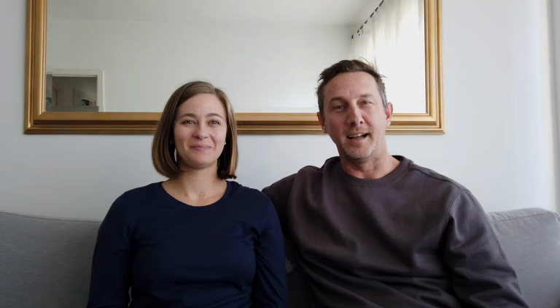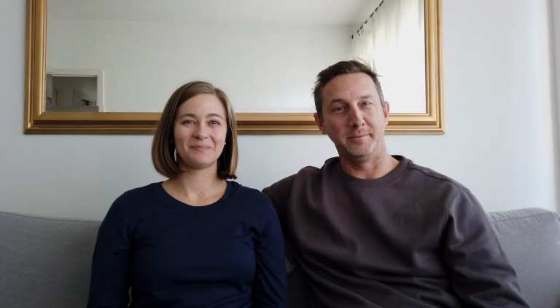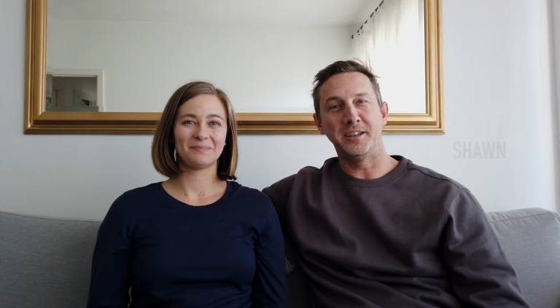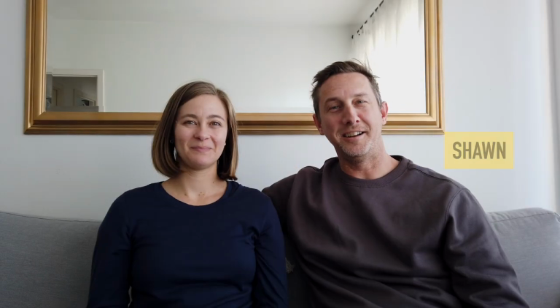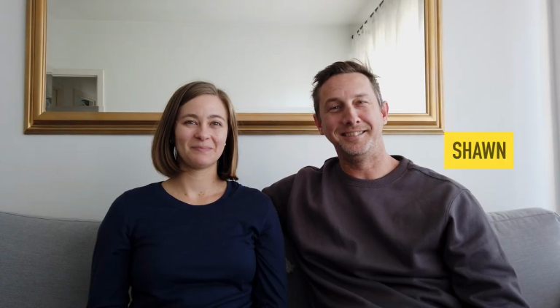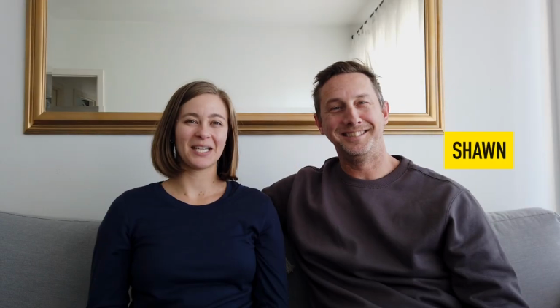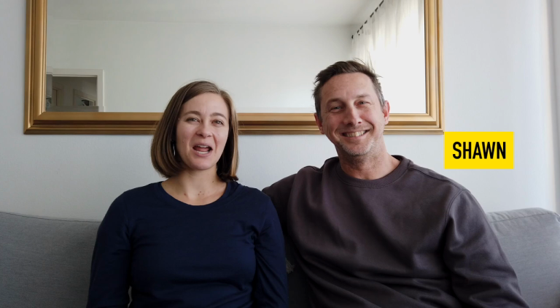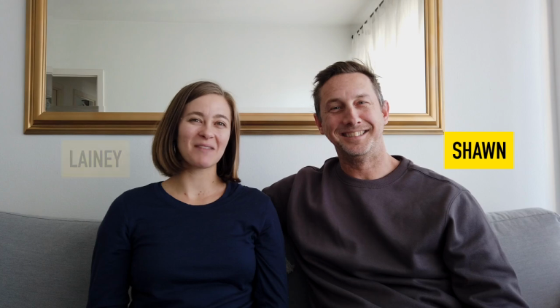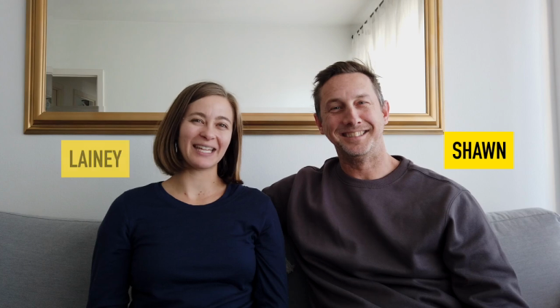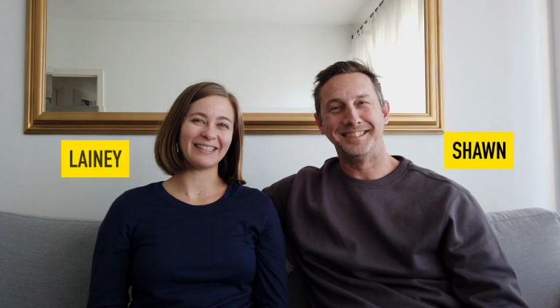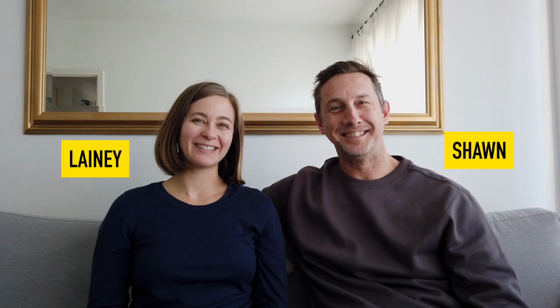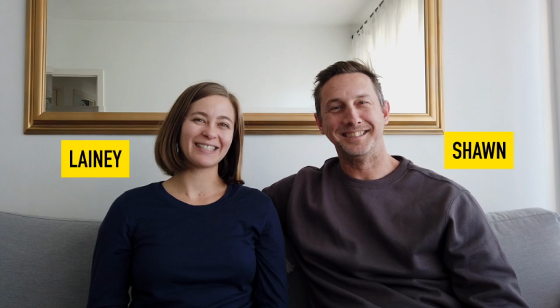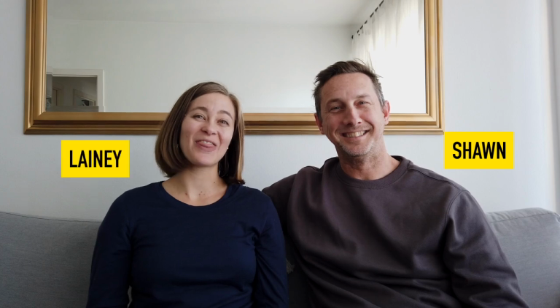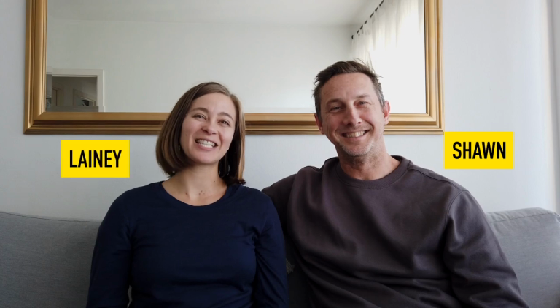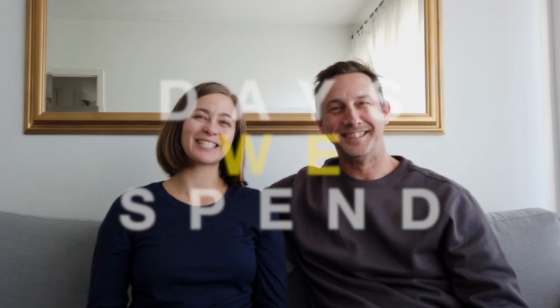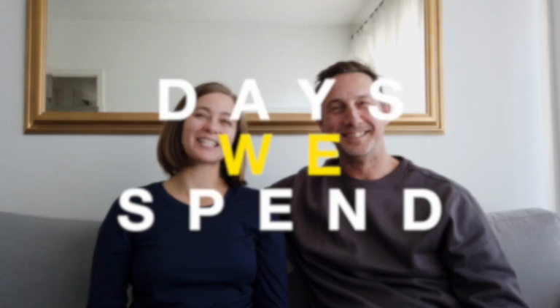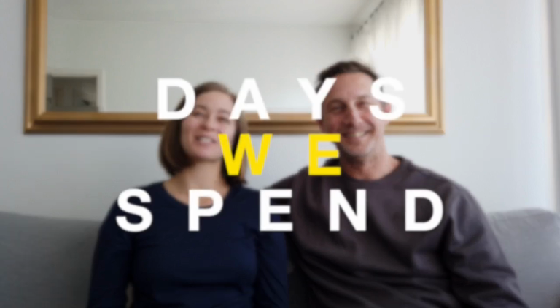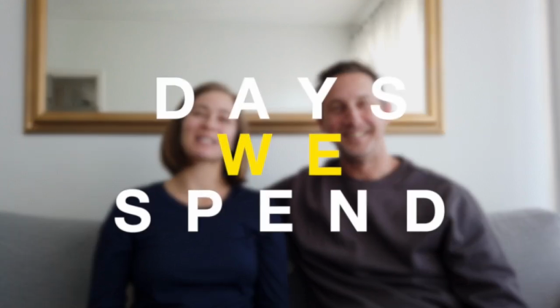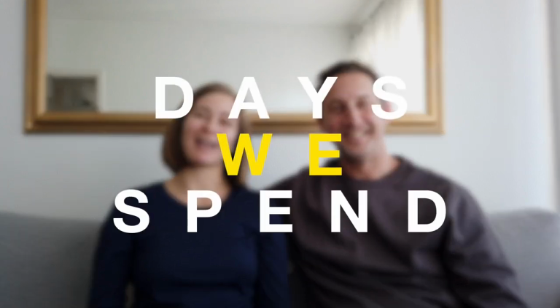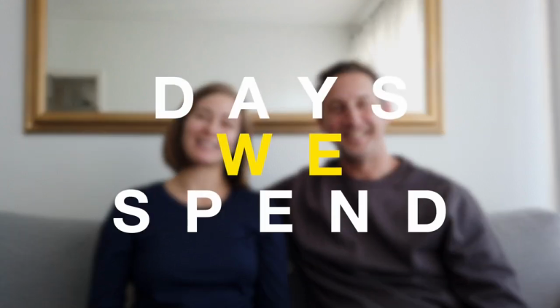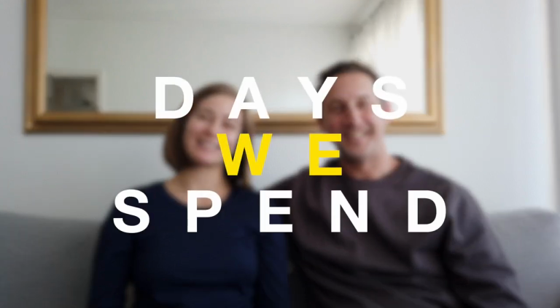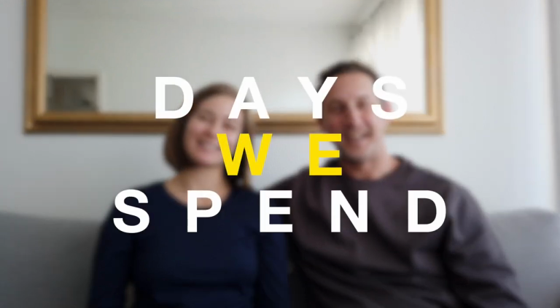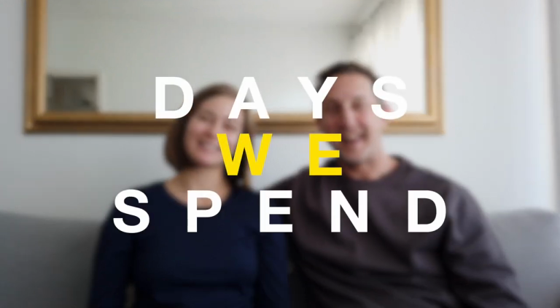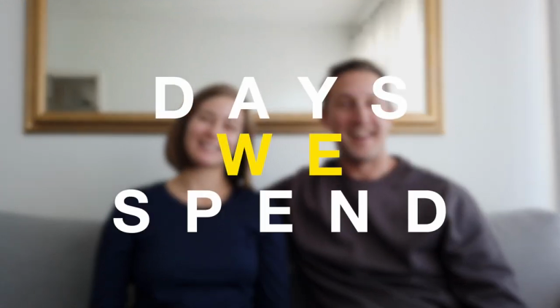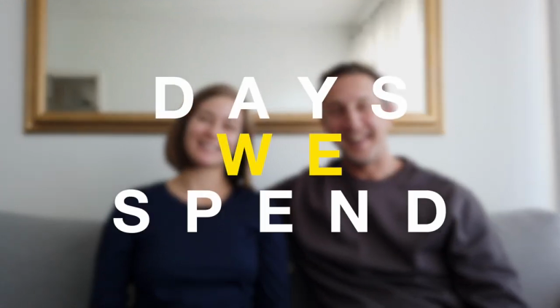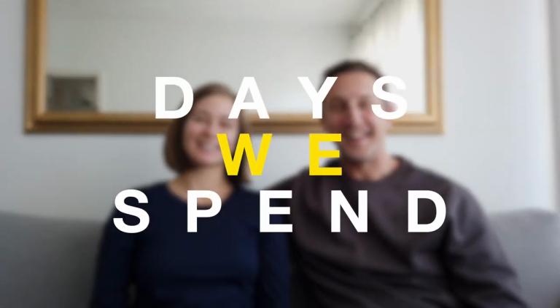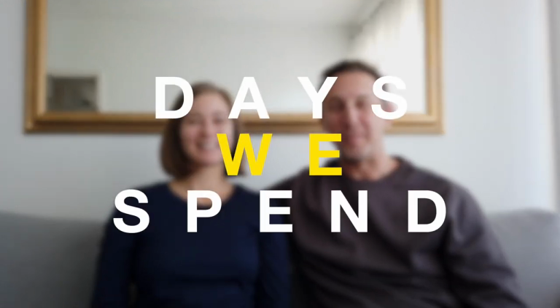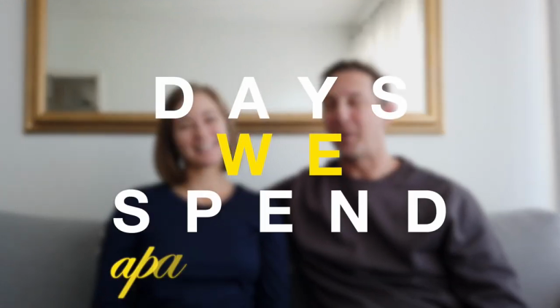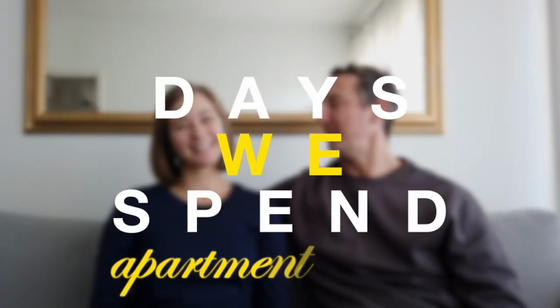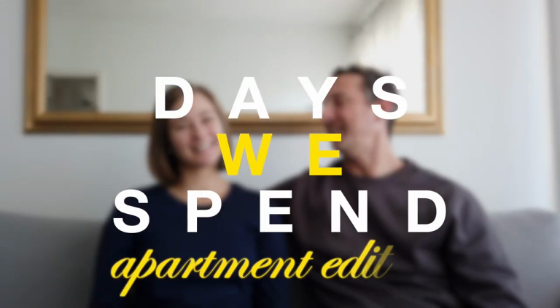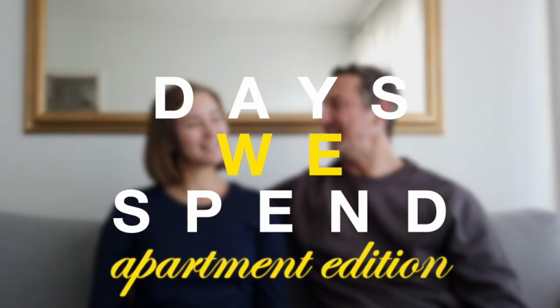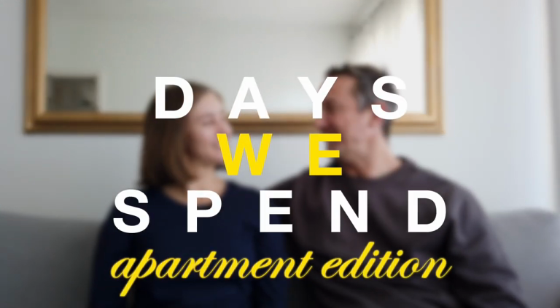I'm Sean, and I'm Lainey, and this is Days We Spend — Apartment Edition.